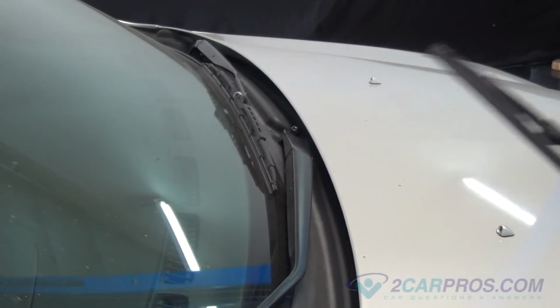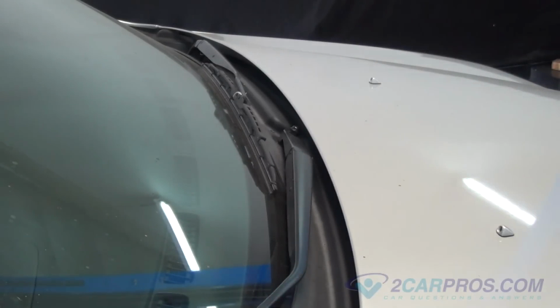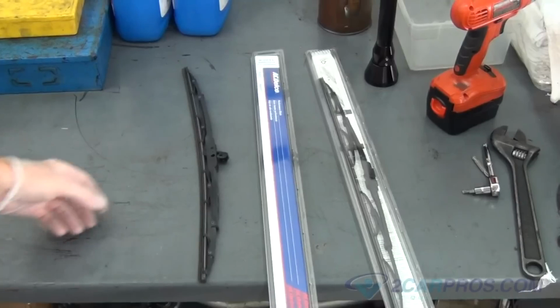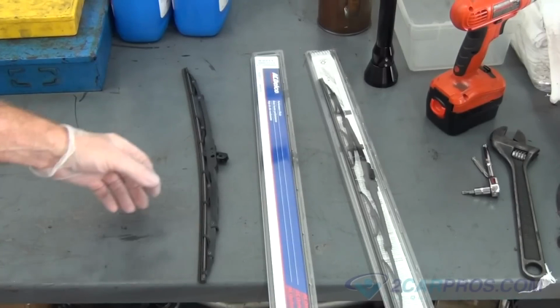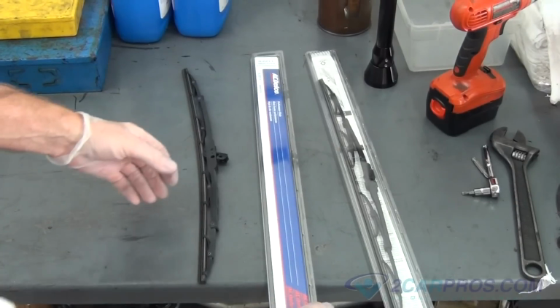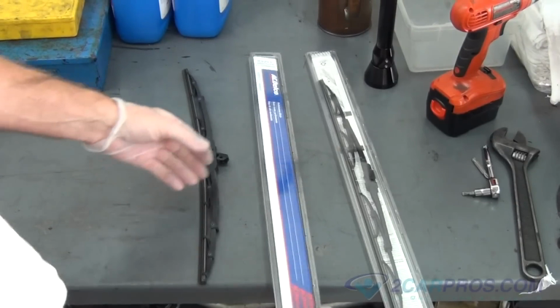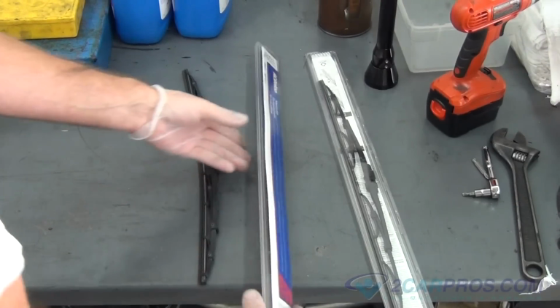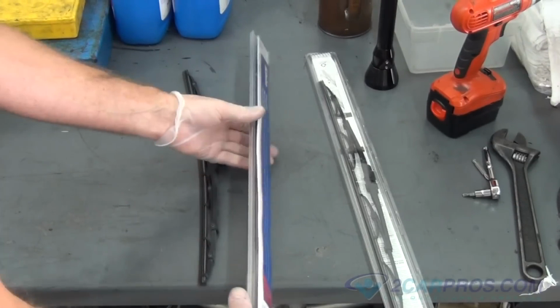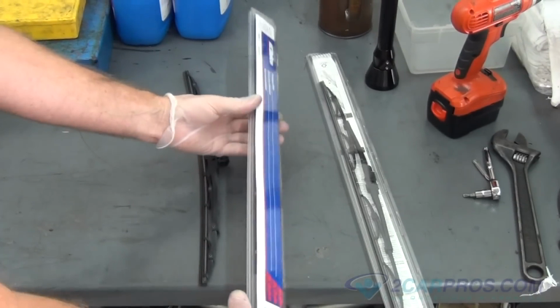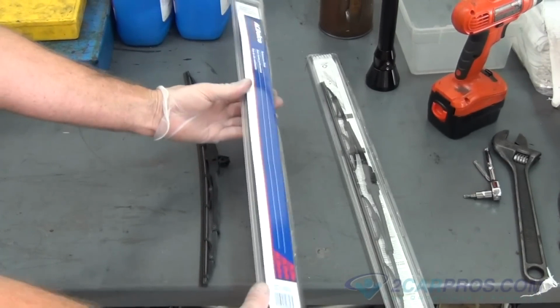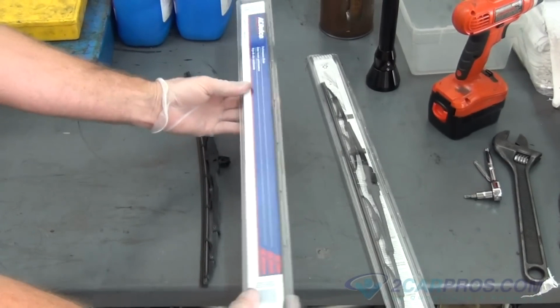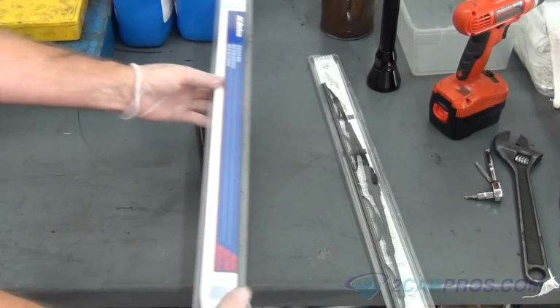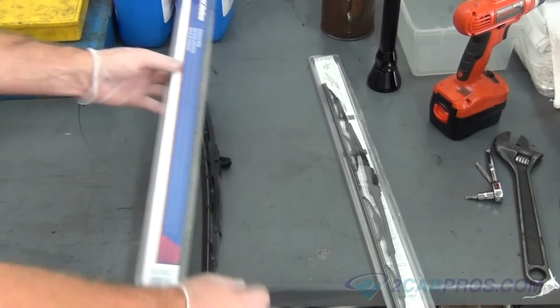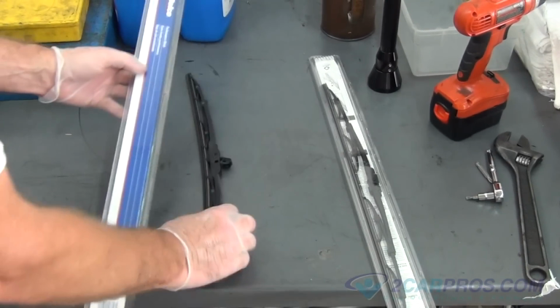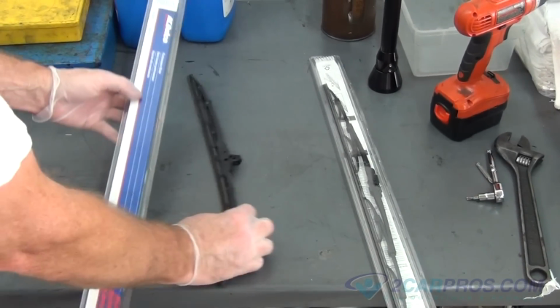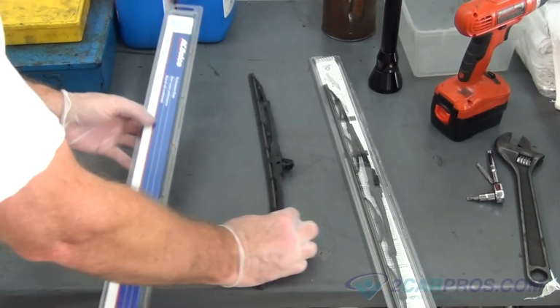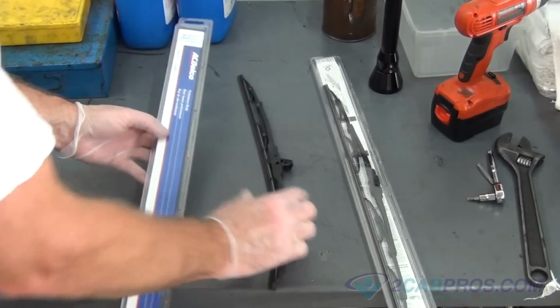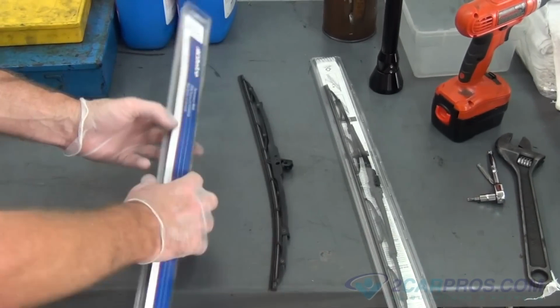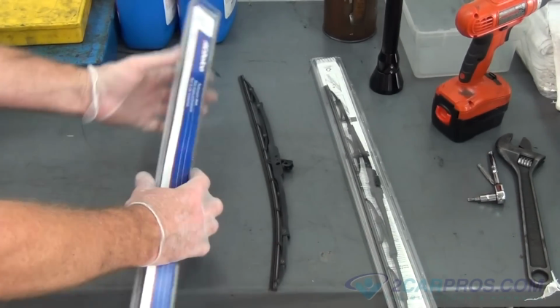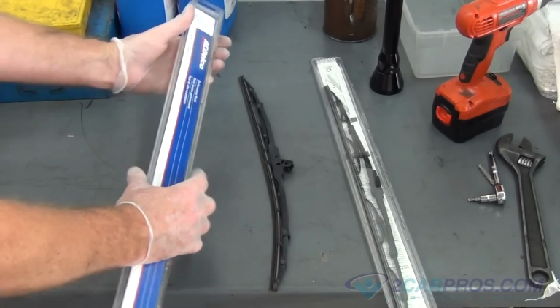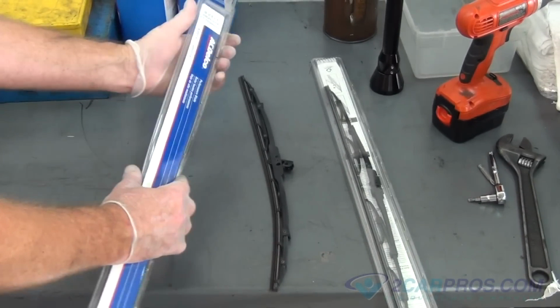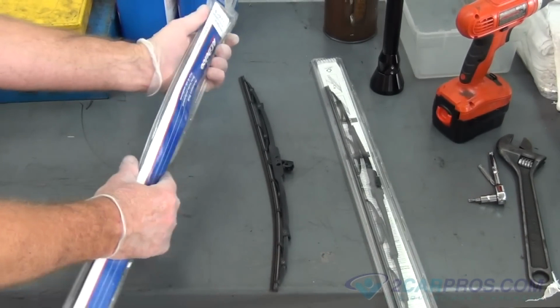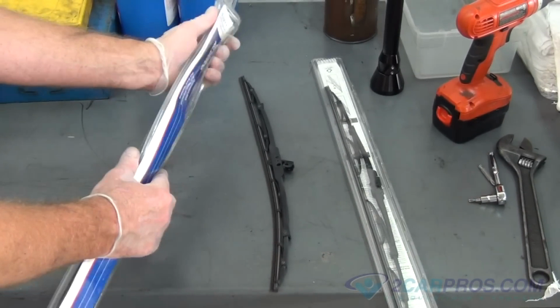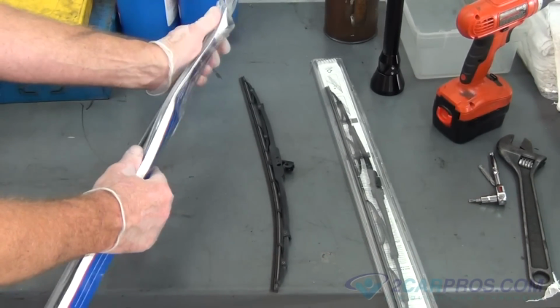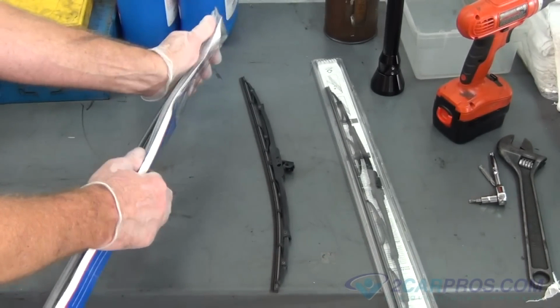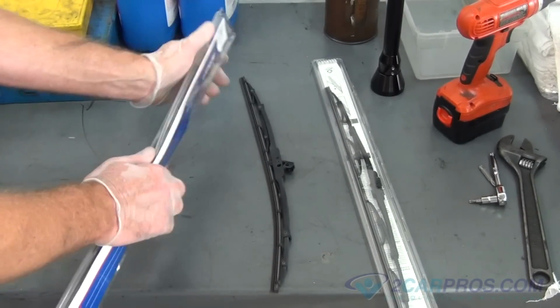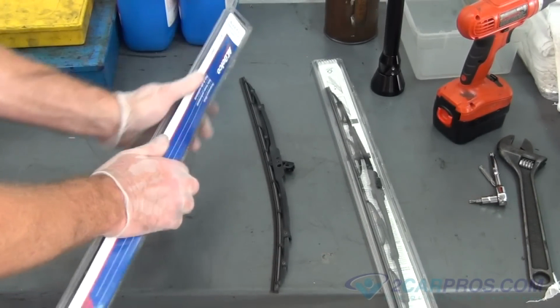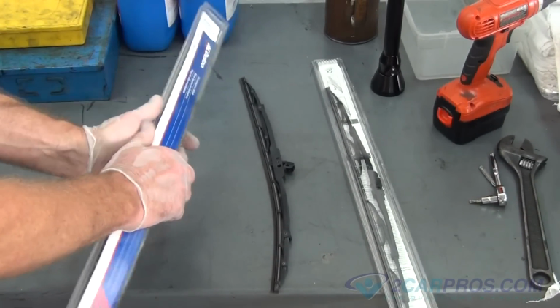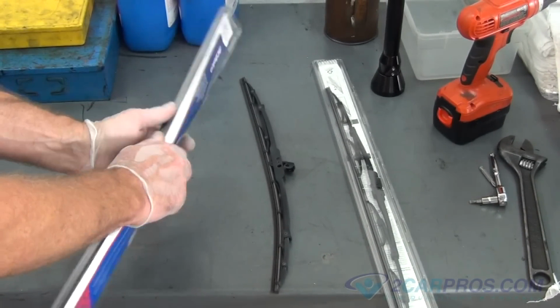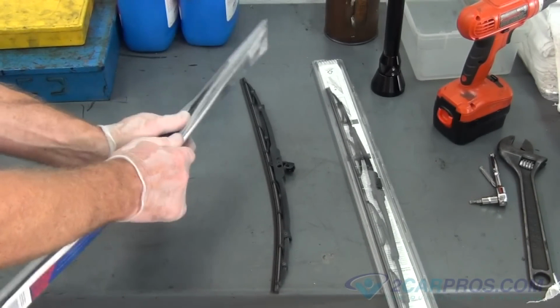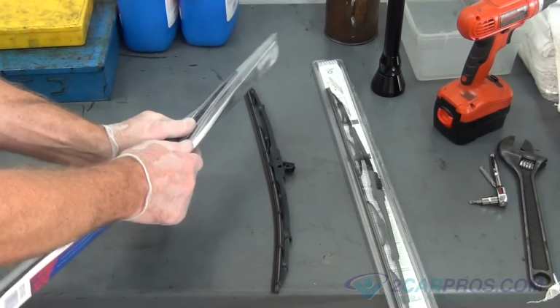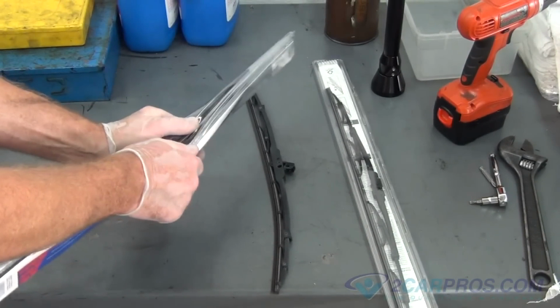We like to compare our new wiper blades to our old wiper blades to be sure of a proper install.